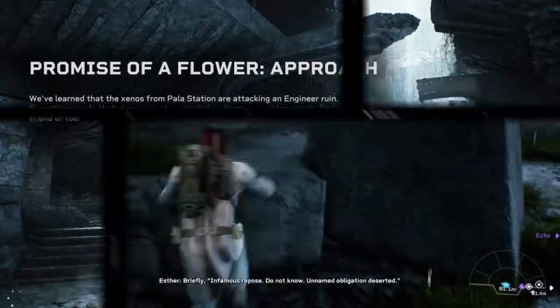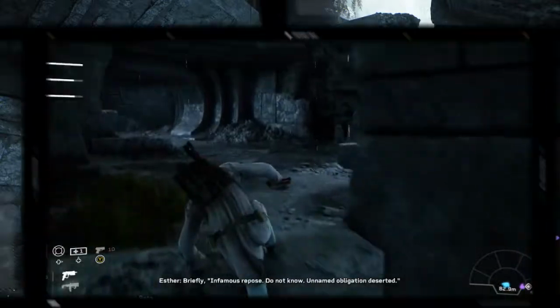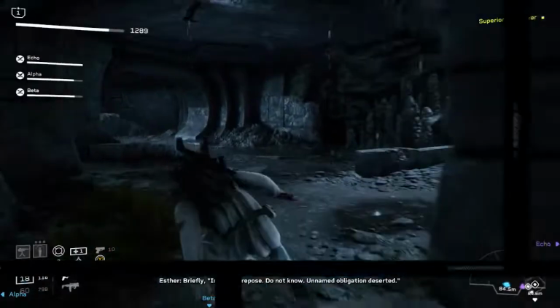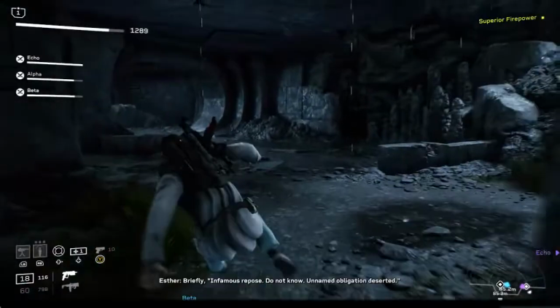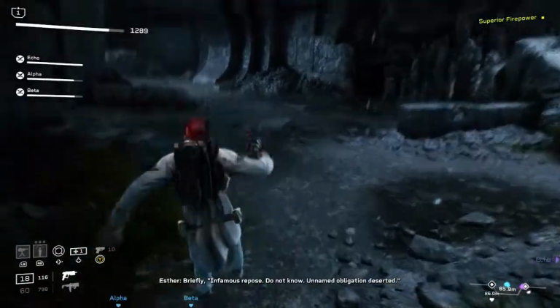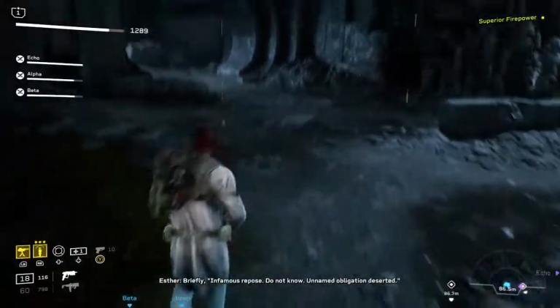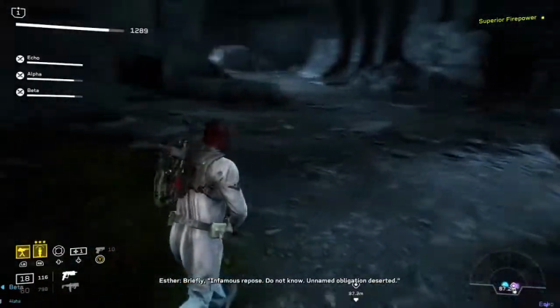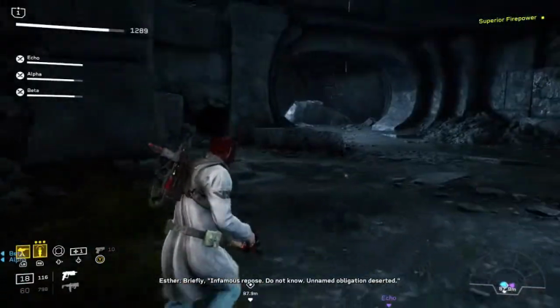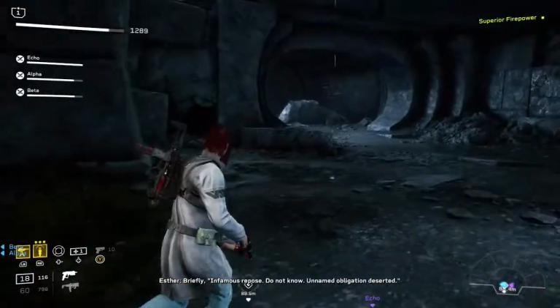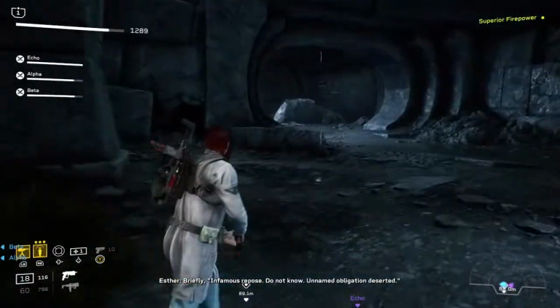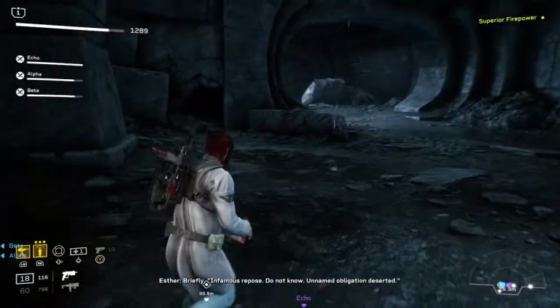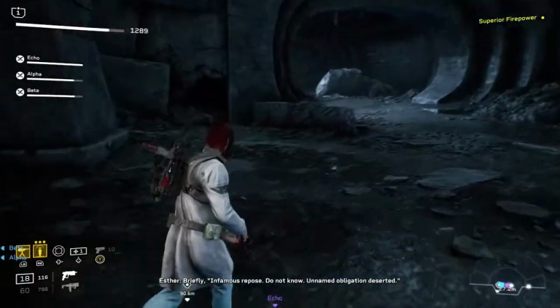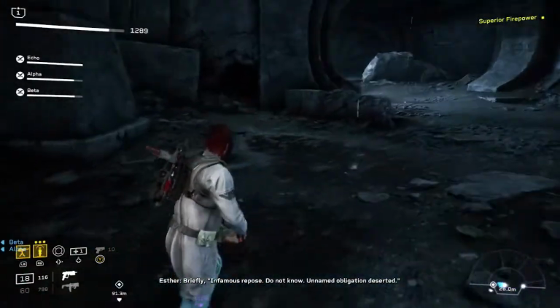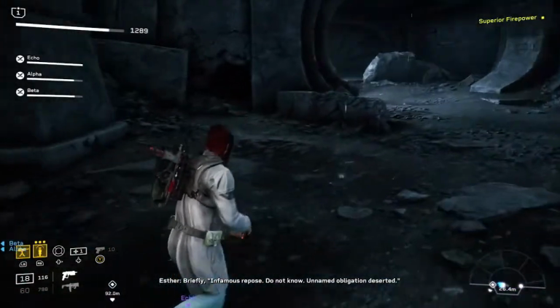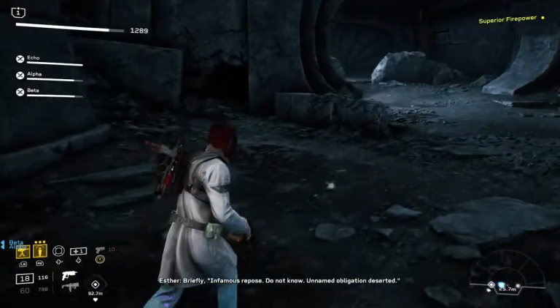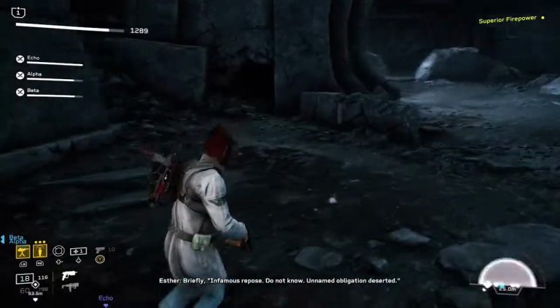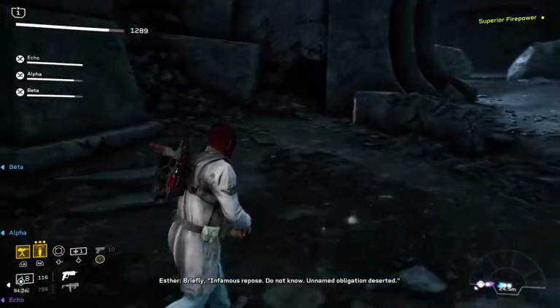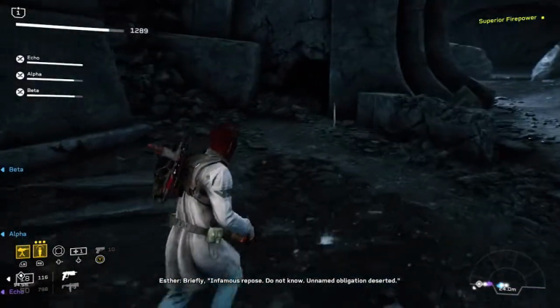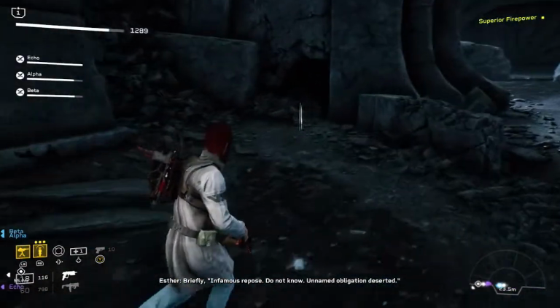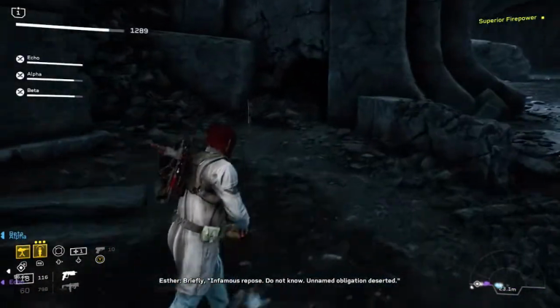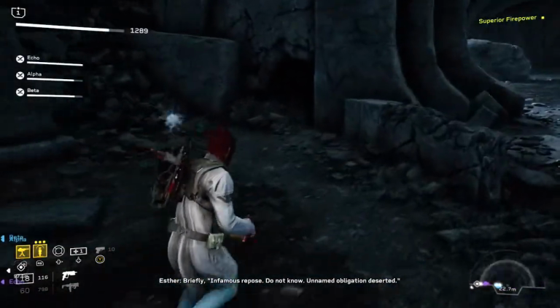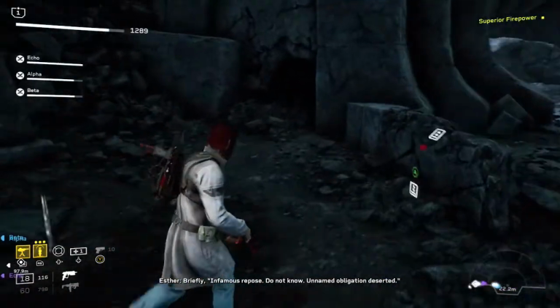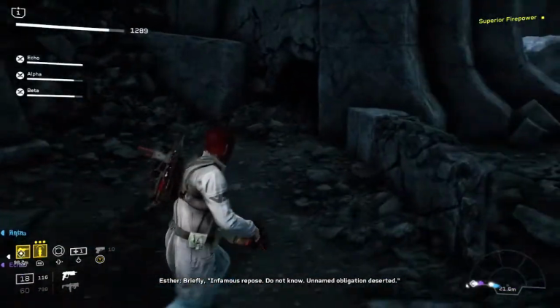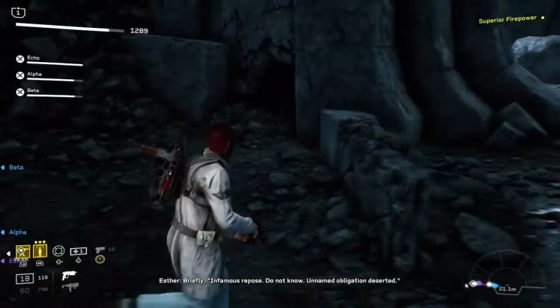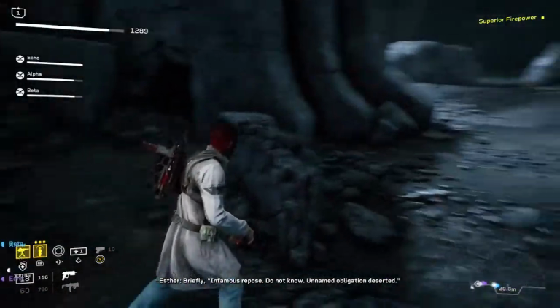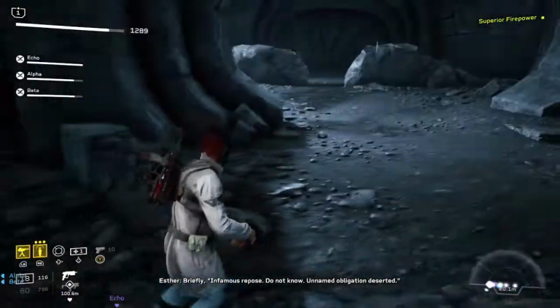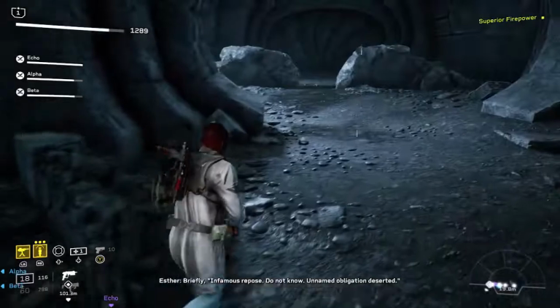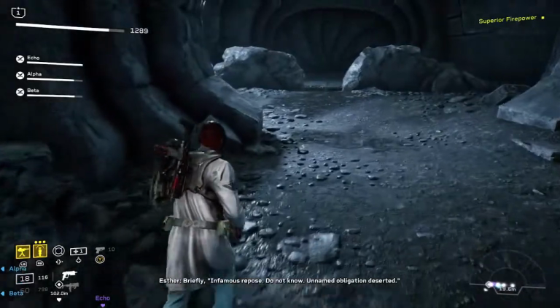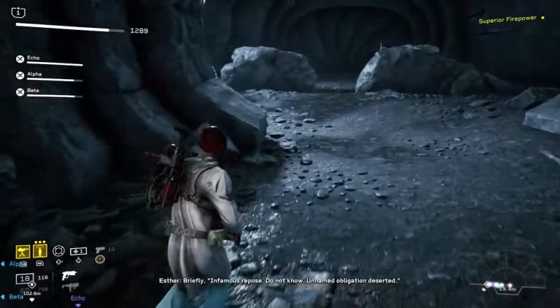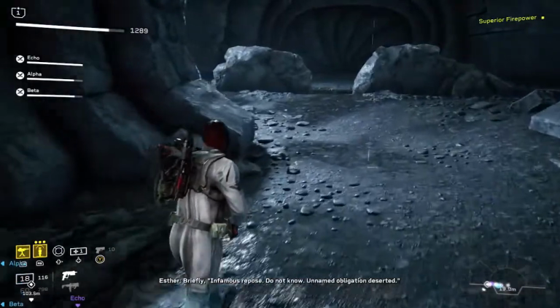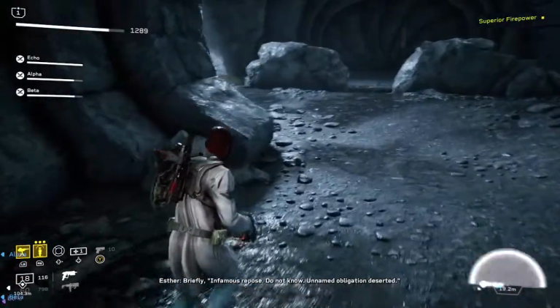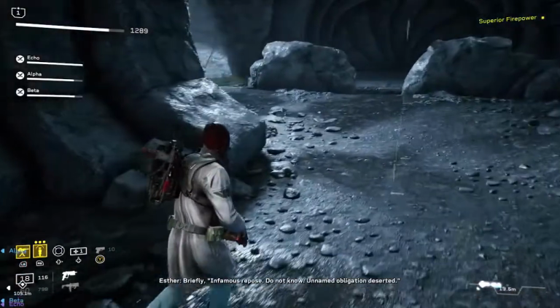The fourth collectible can be found as you go into some ruins — it's on the left hand side before you go through the door to continue.